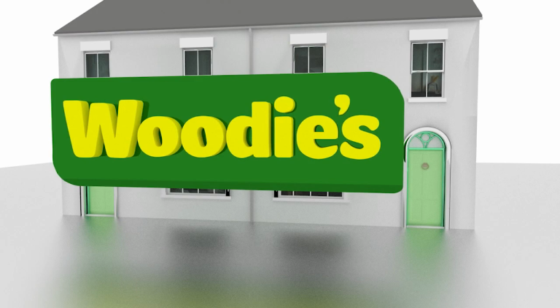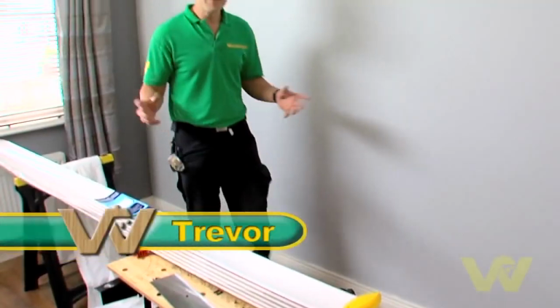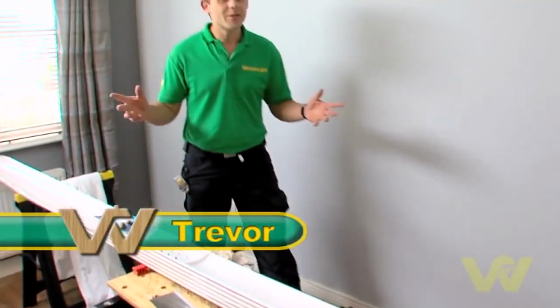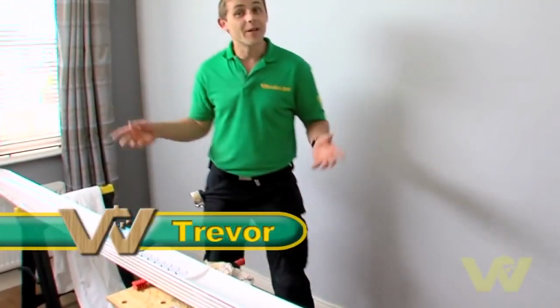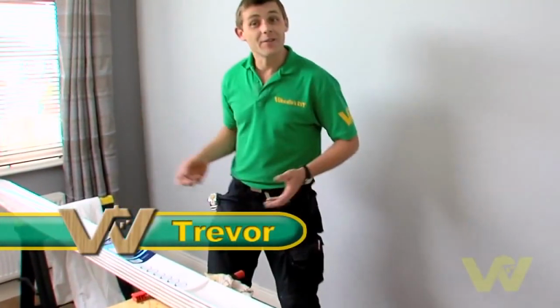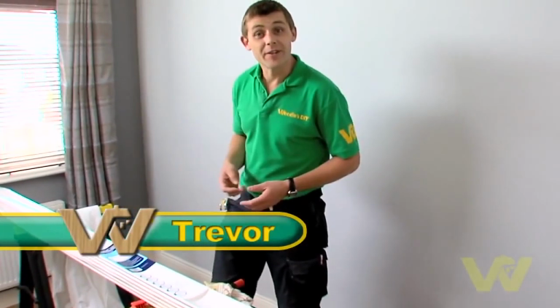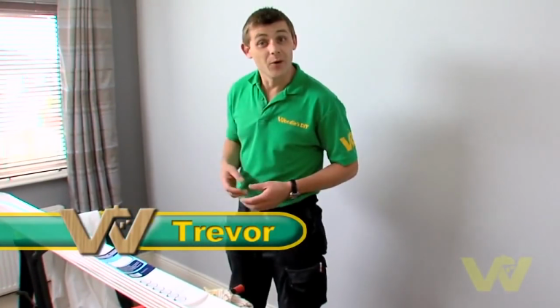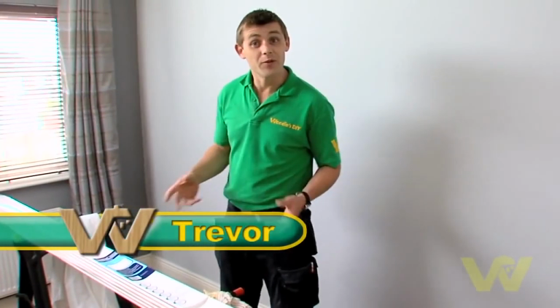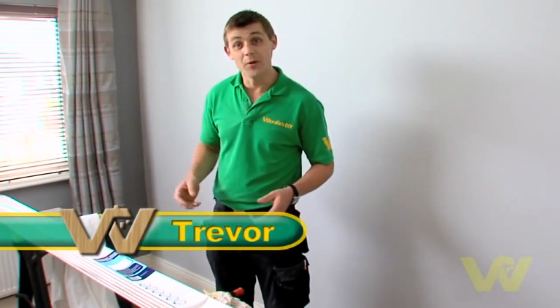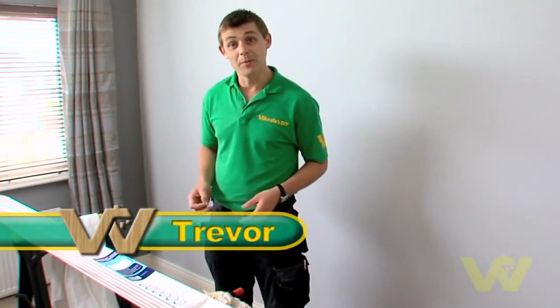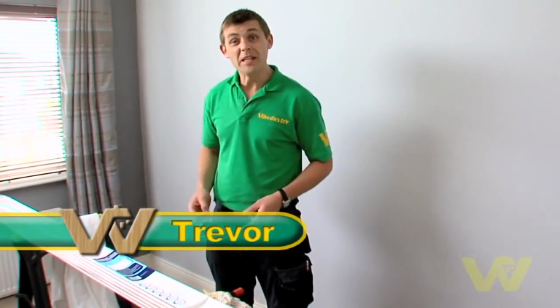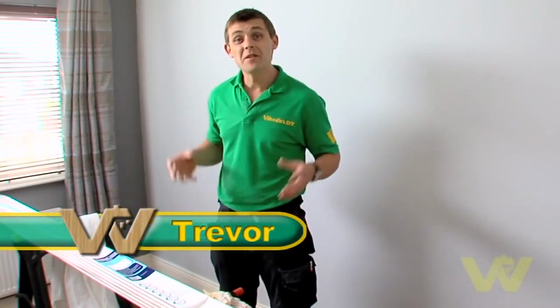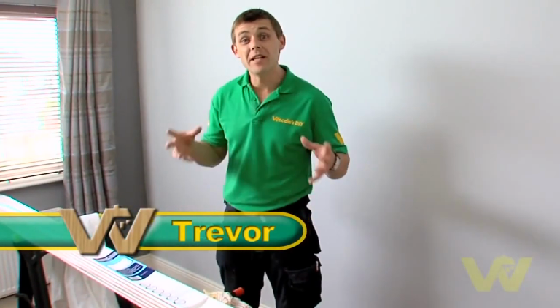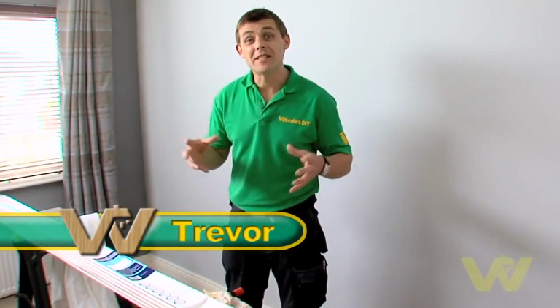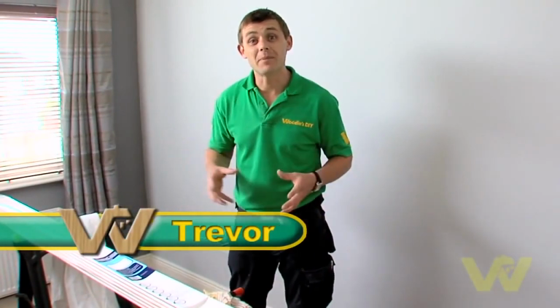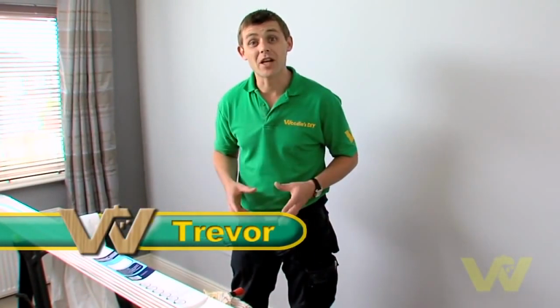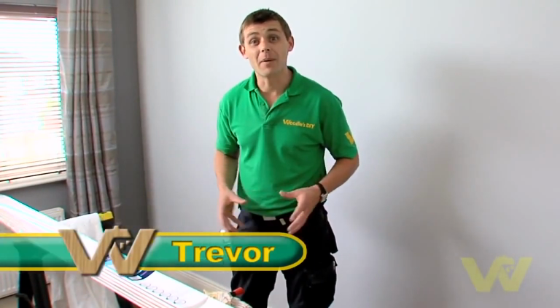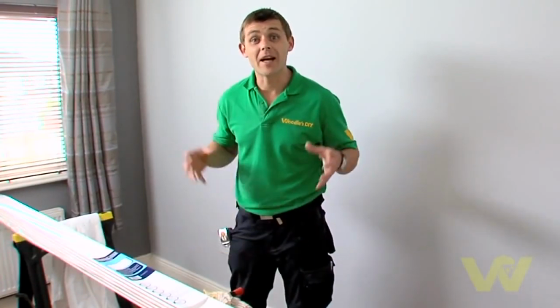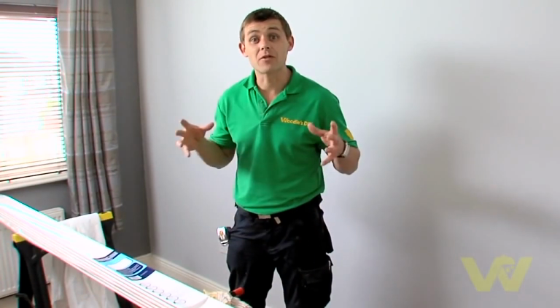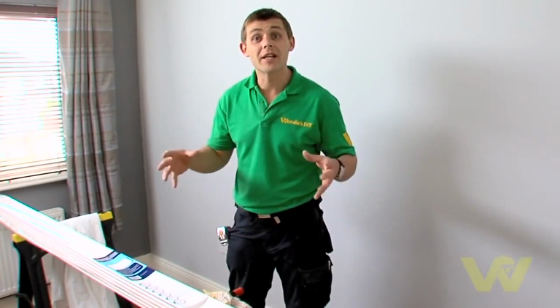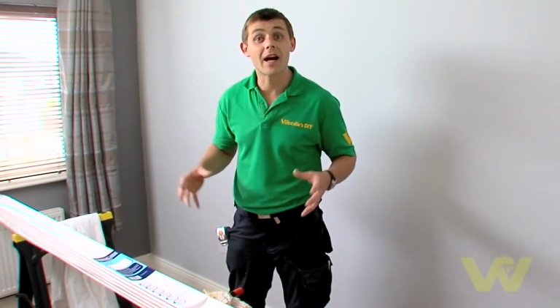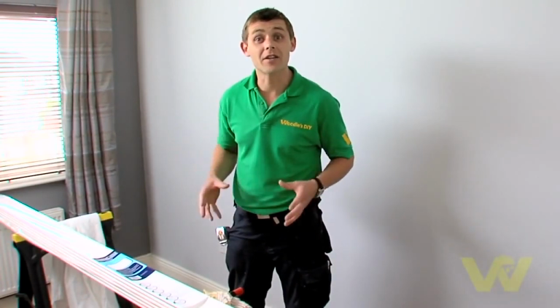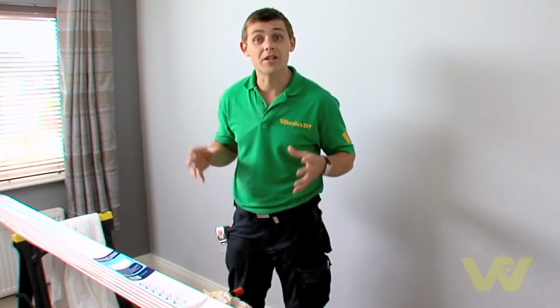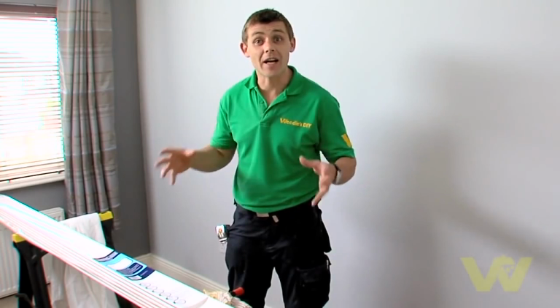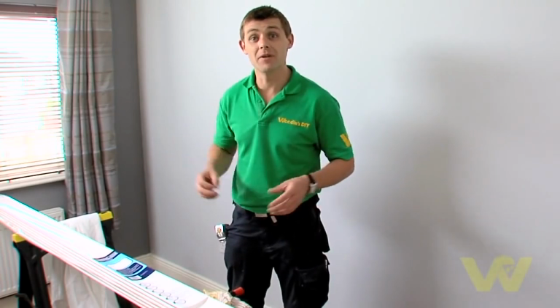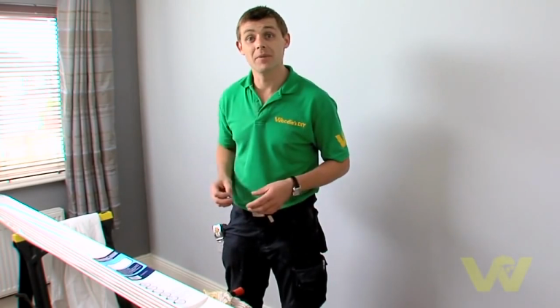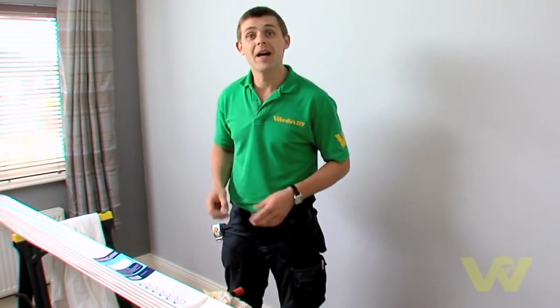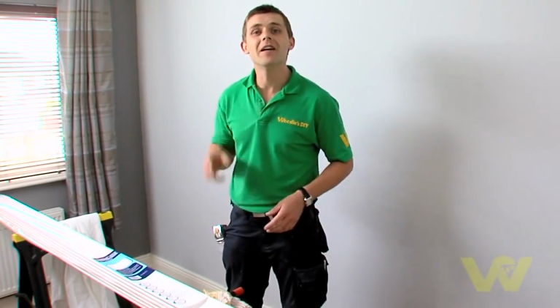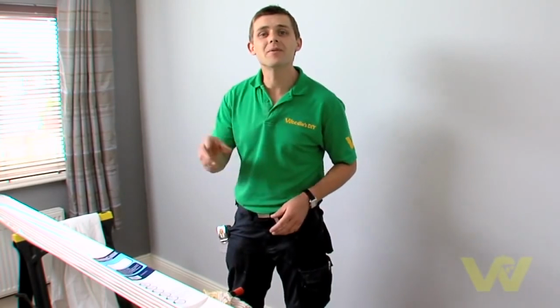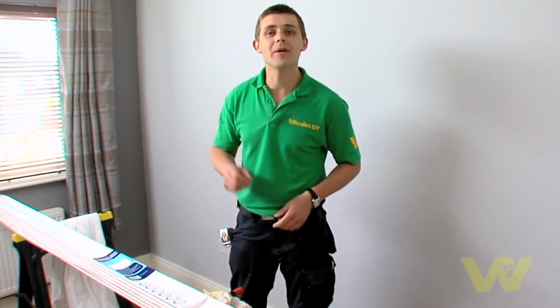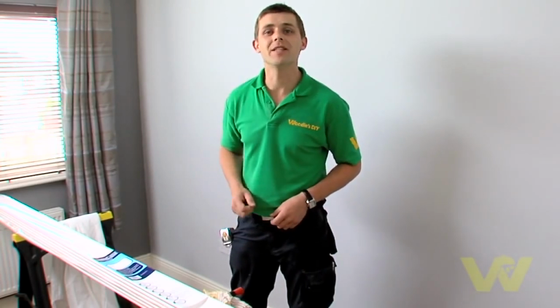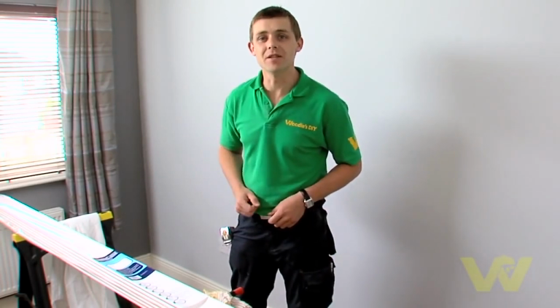I'm going to show you how to fit coving to a room. This is a really simple job and adds great character to any room, and here's what we need to do the job.